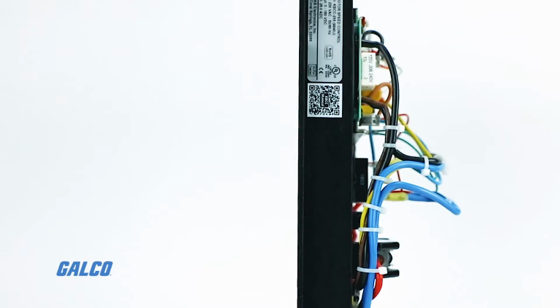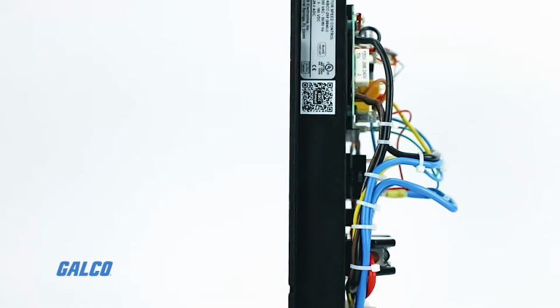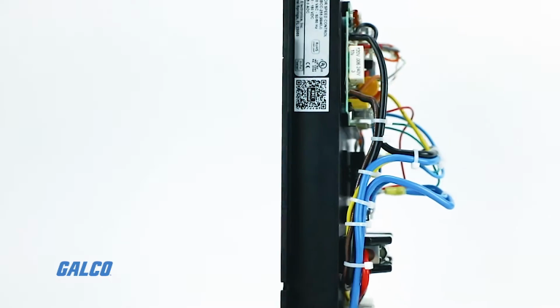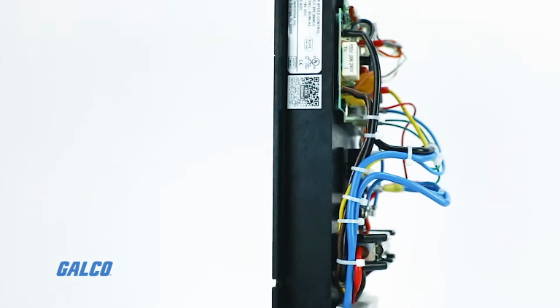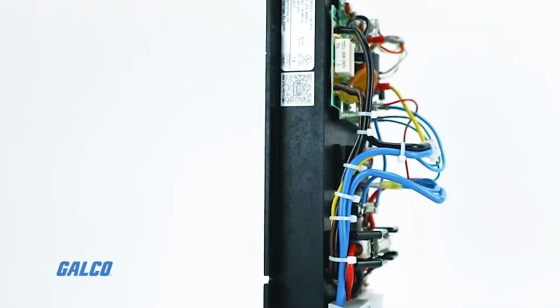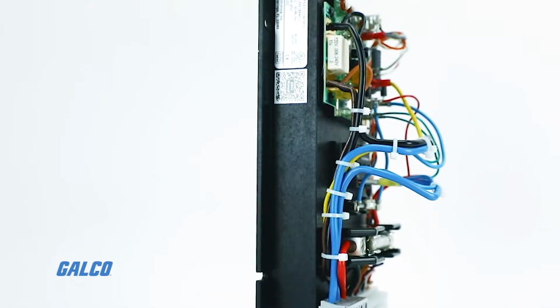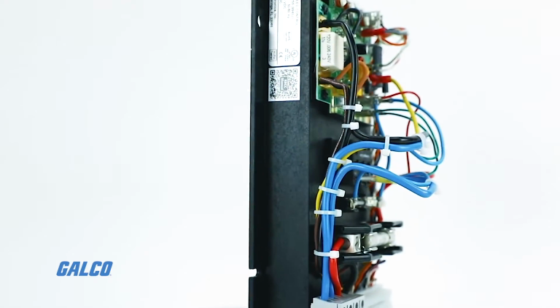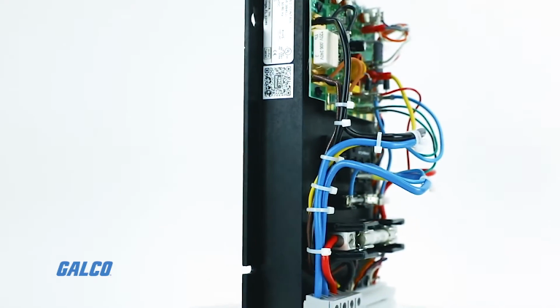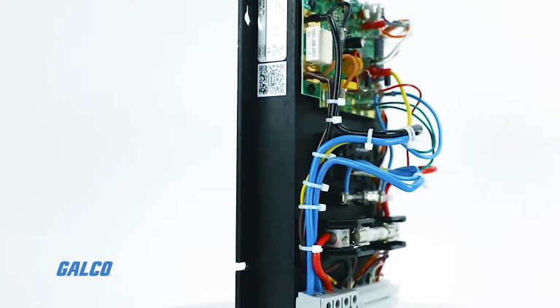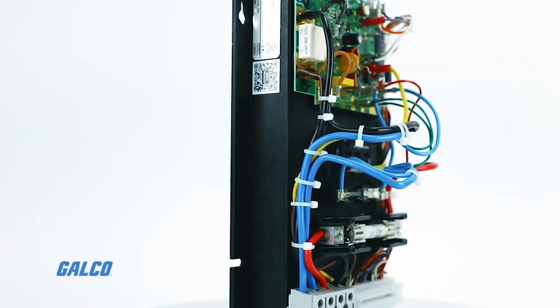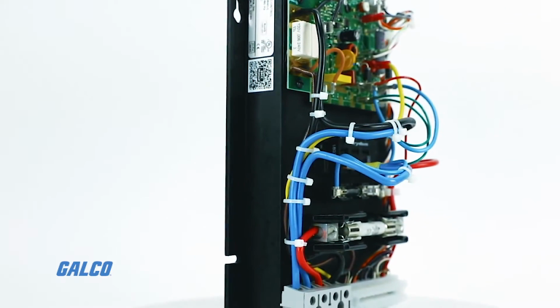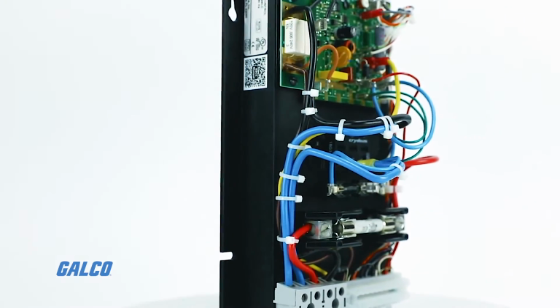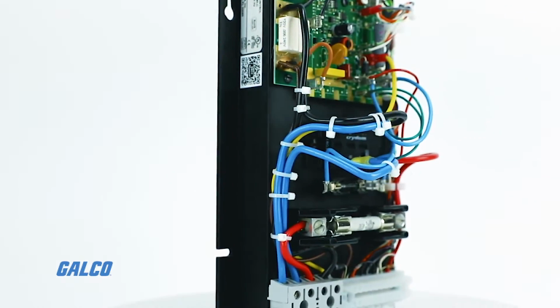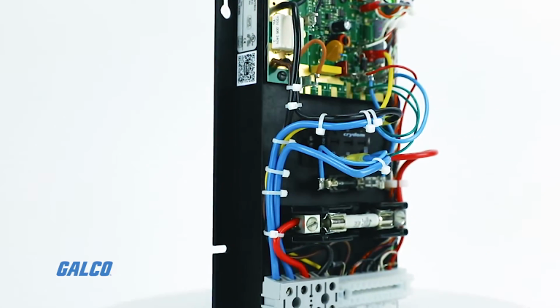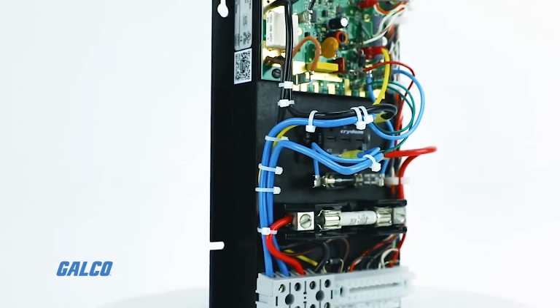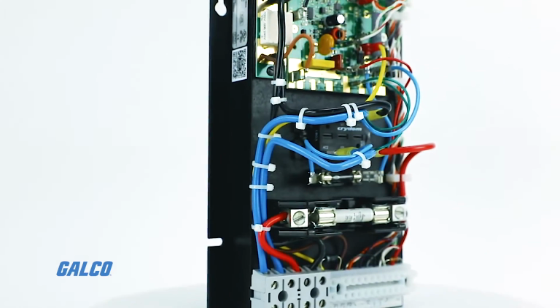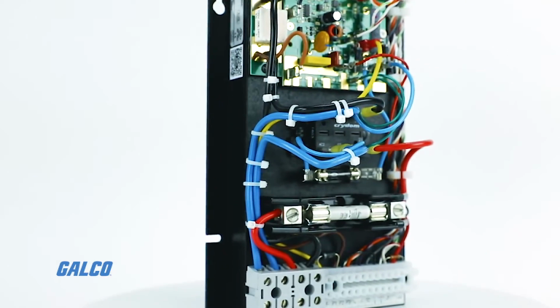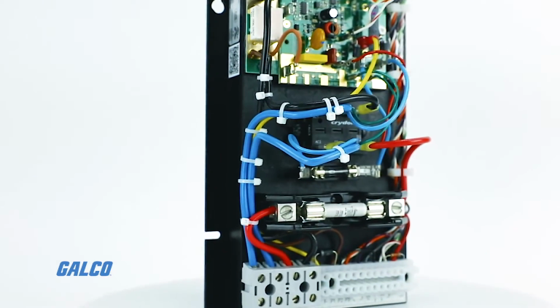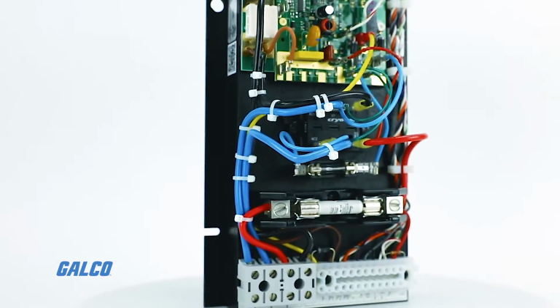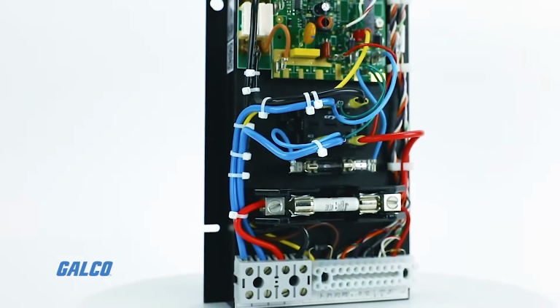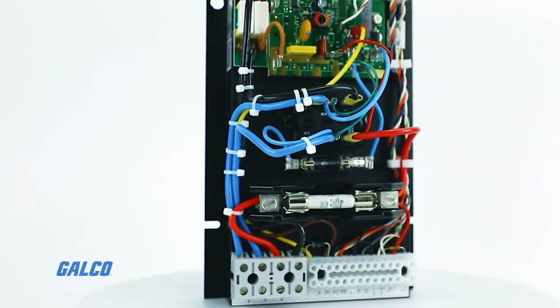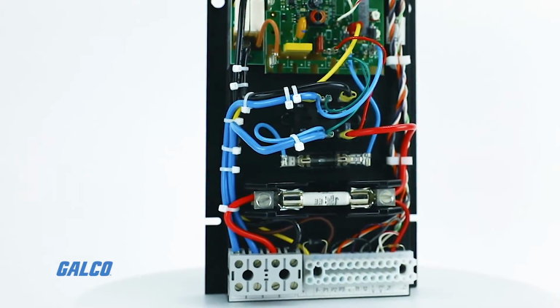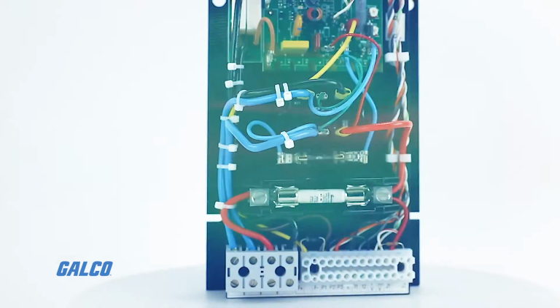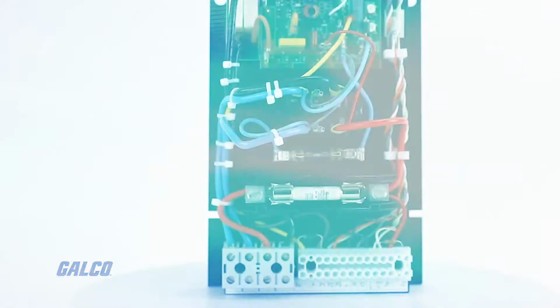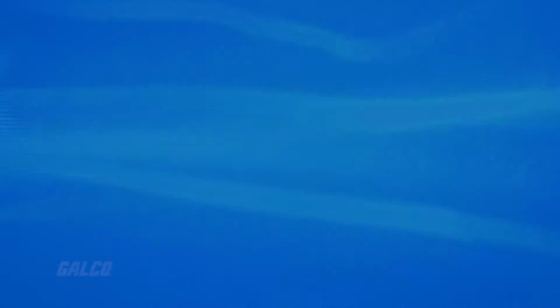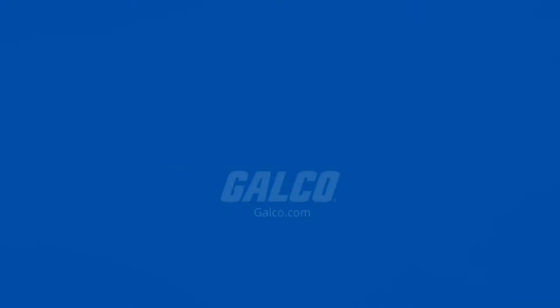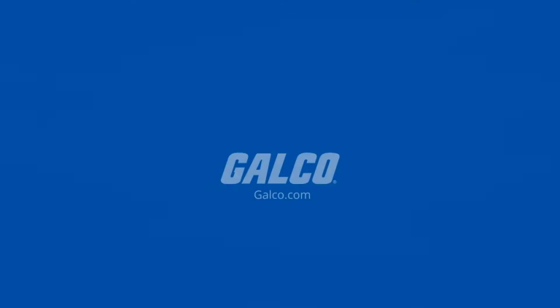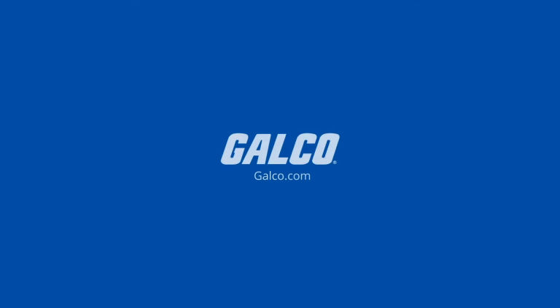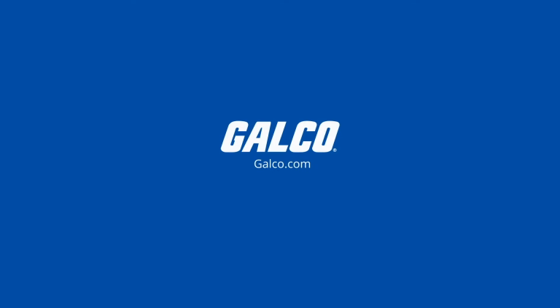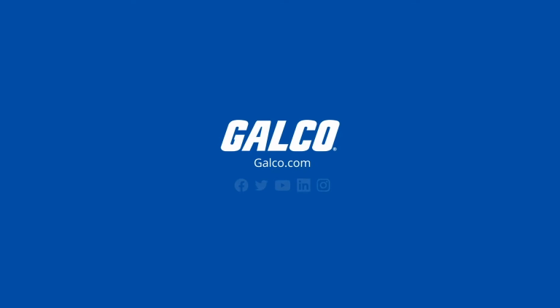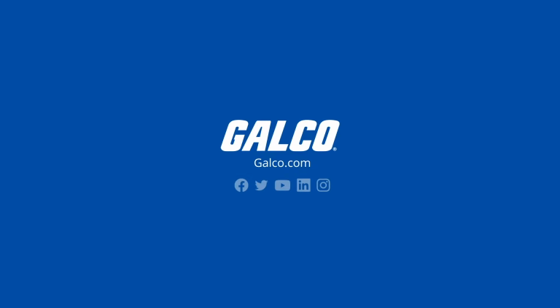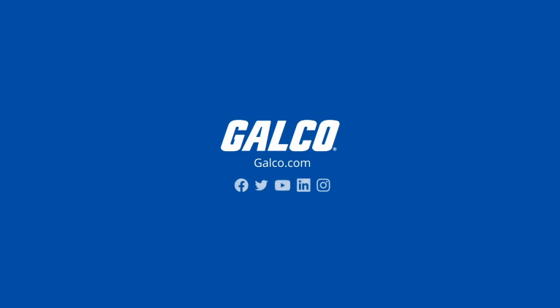For more information on the KBCC series, call our experts or visit galco.com.